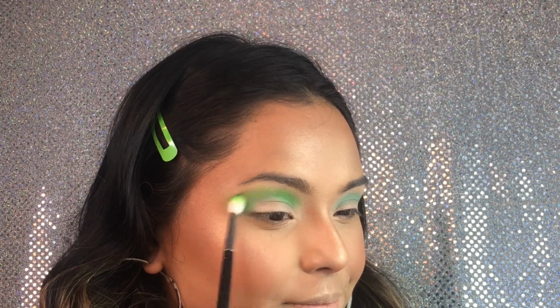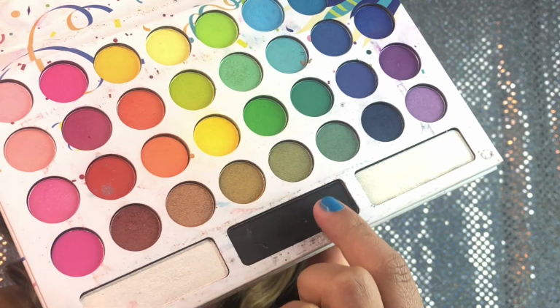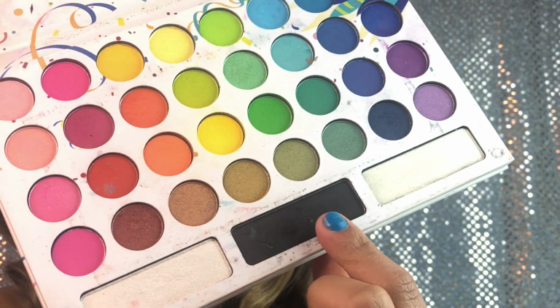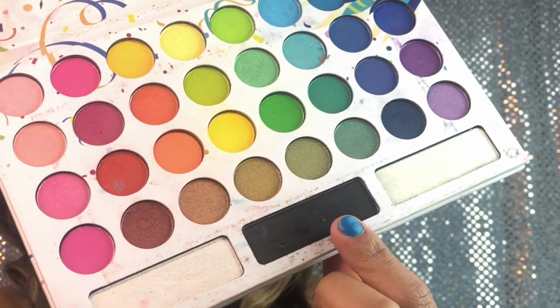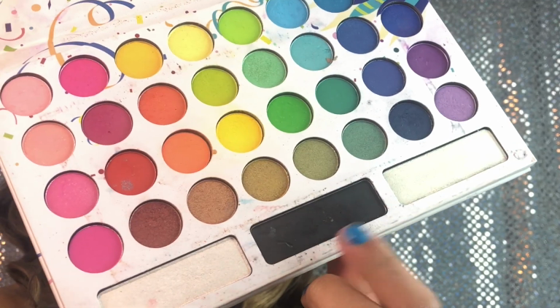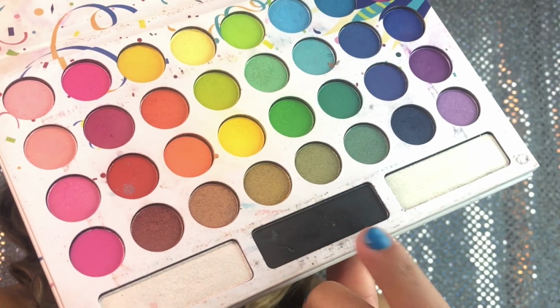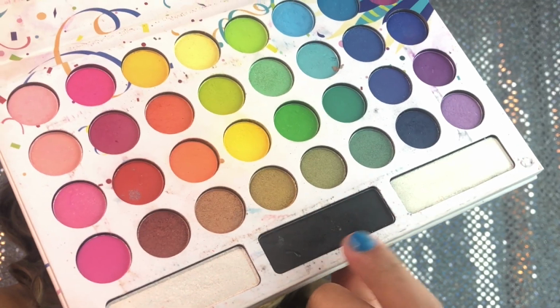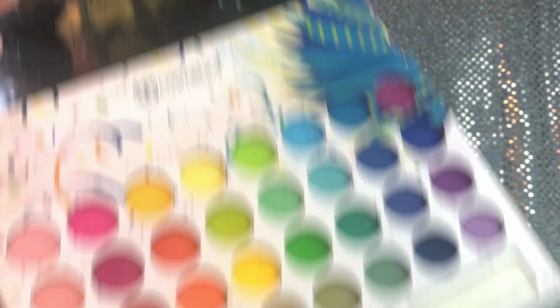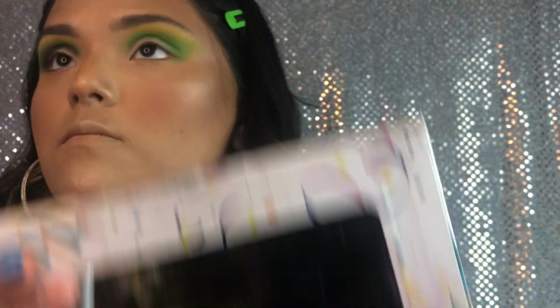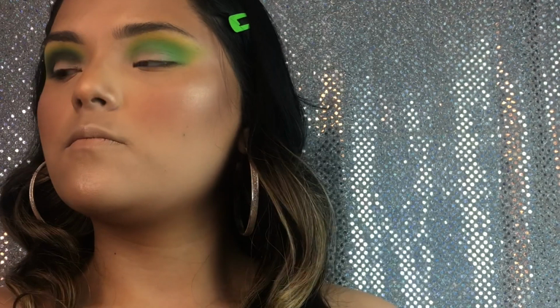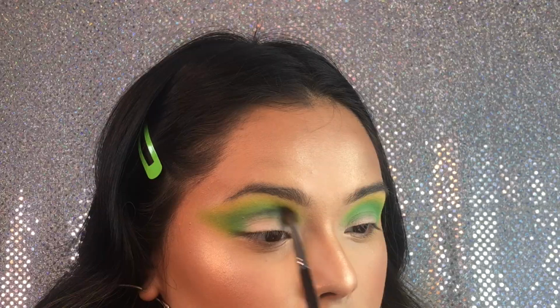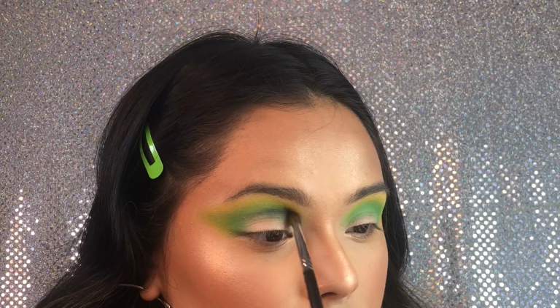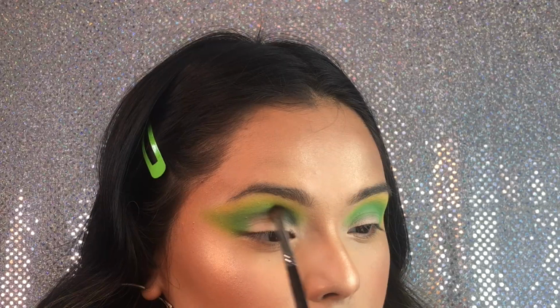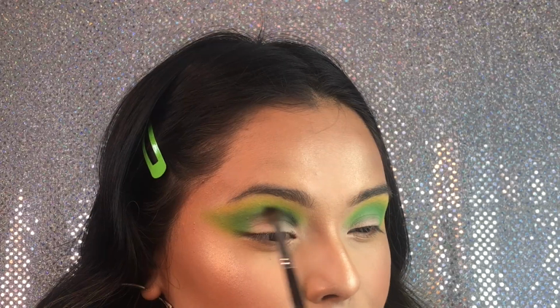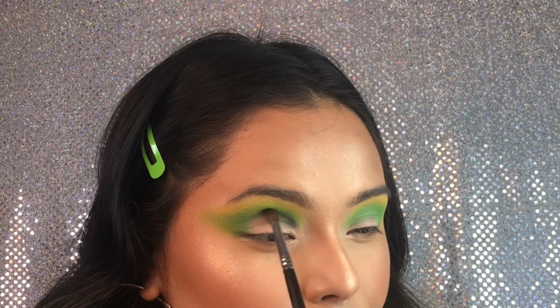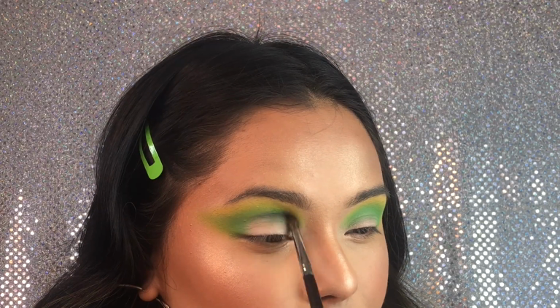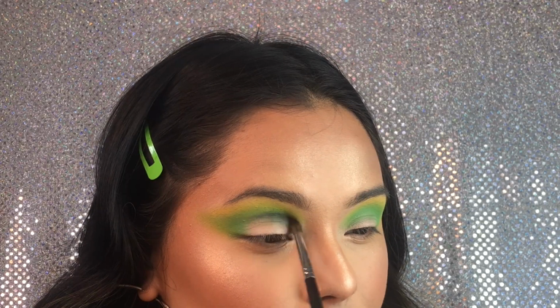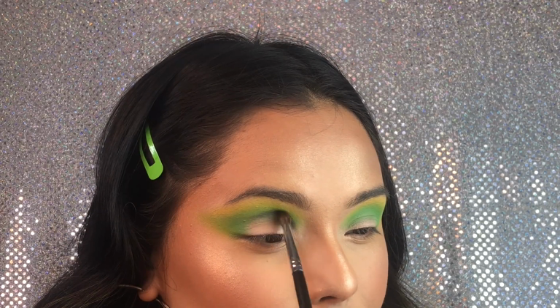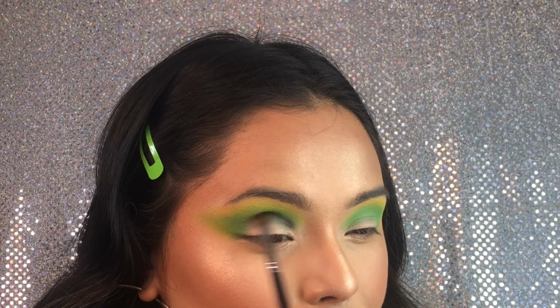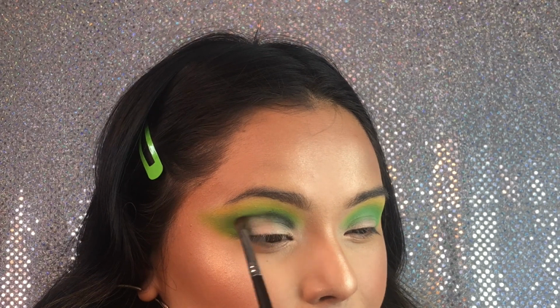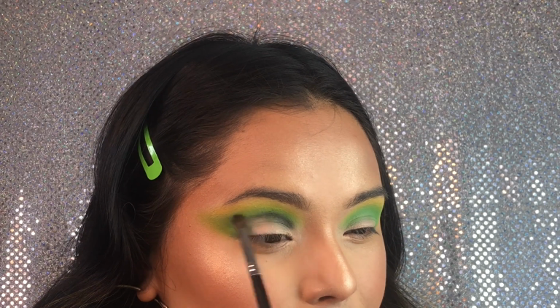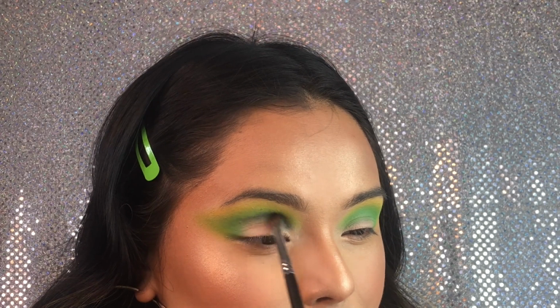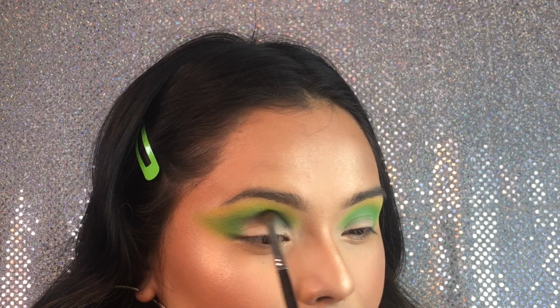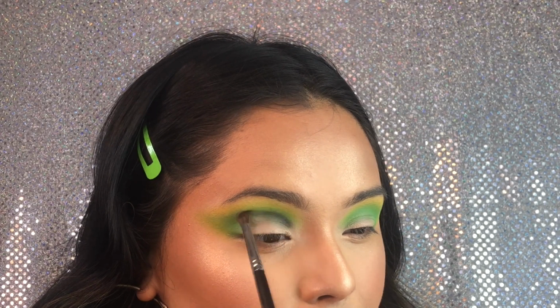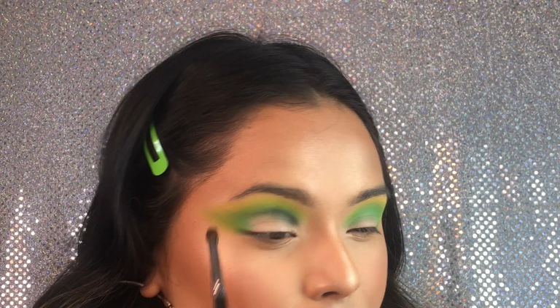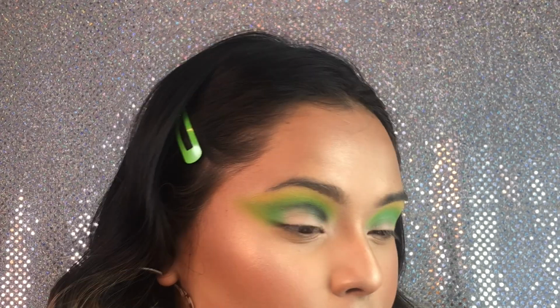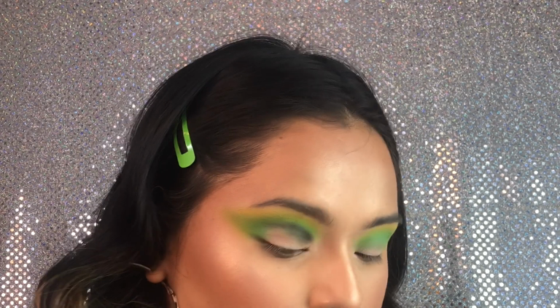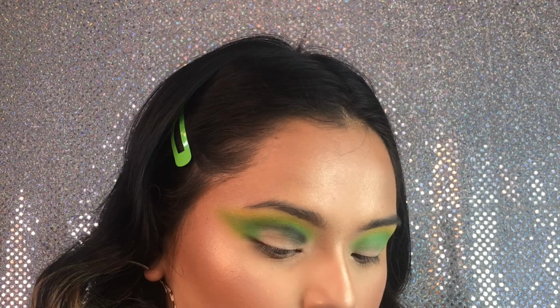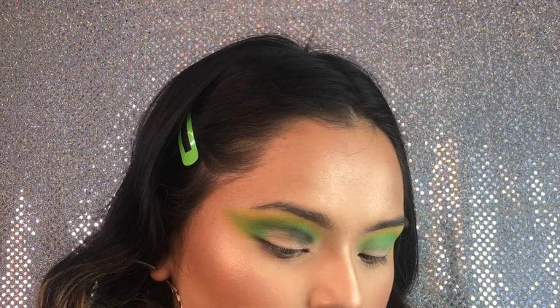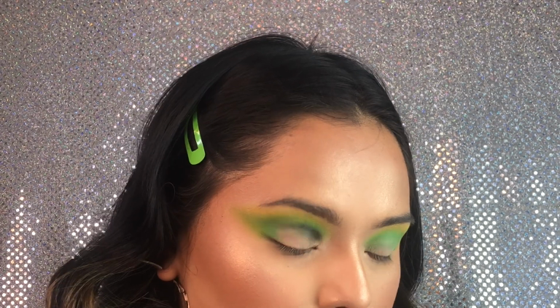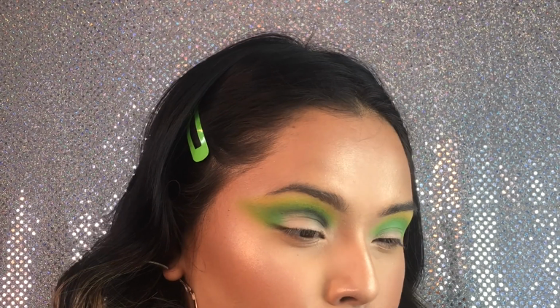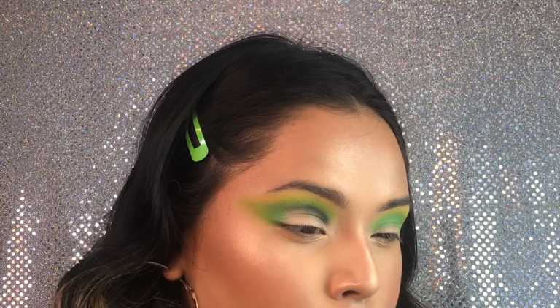Now we're gonna be taking this black and applying it right underneath that first color that we applied, so closer to the cut crease now.